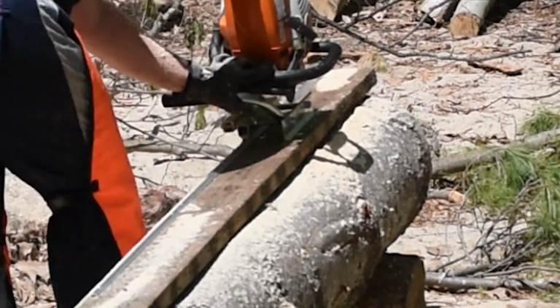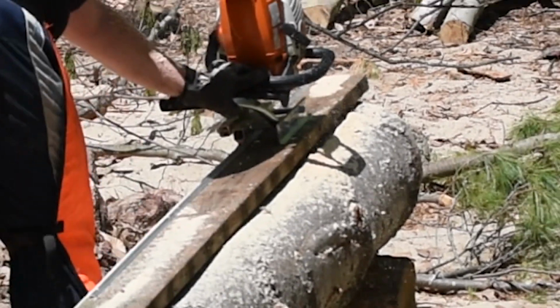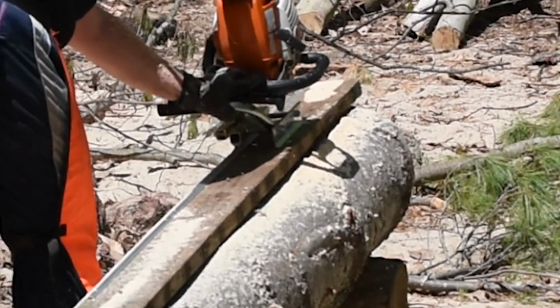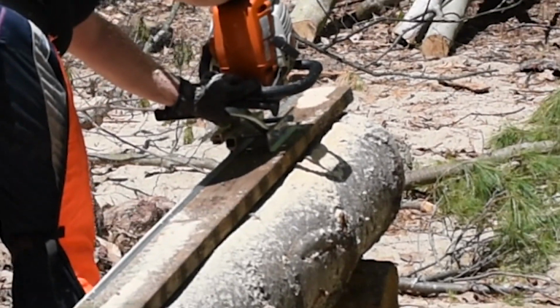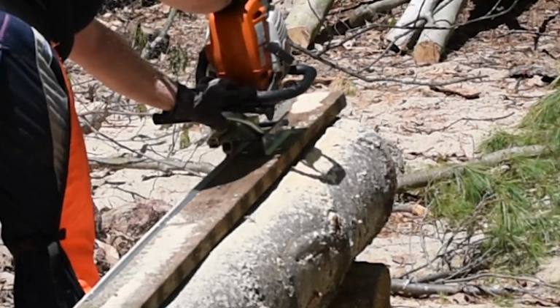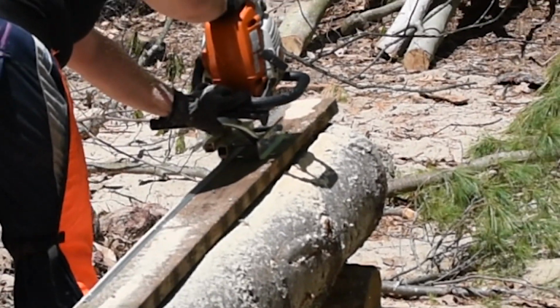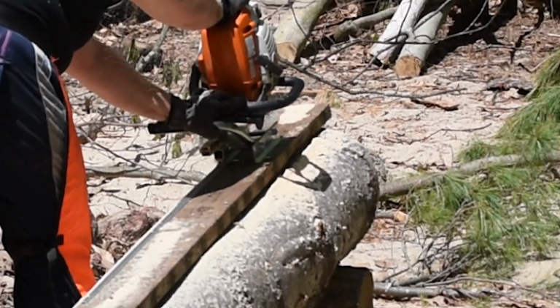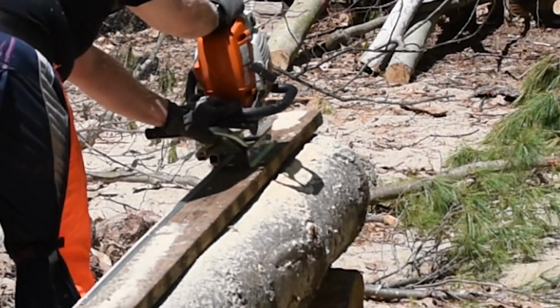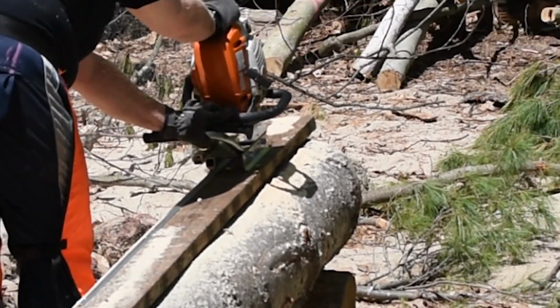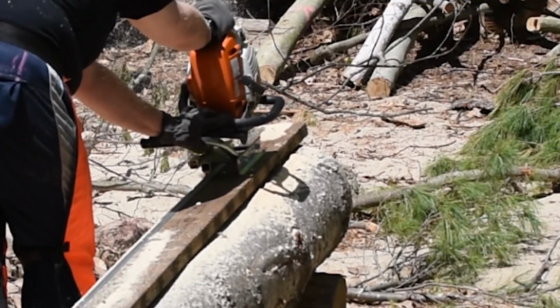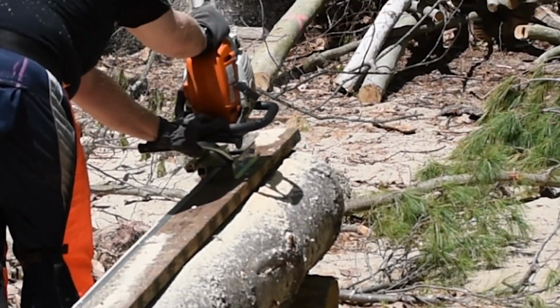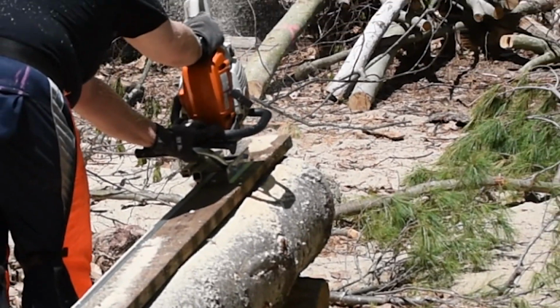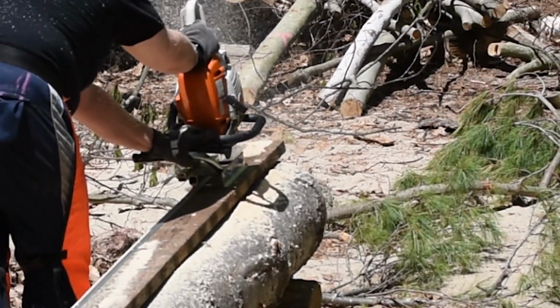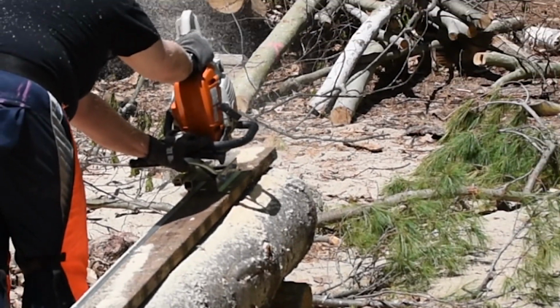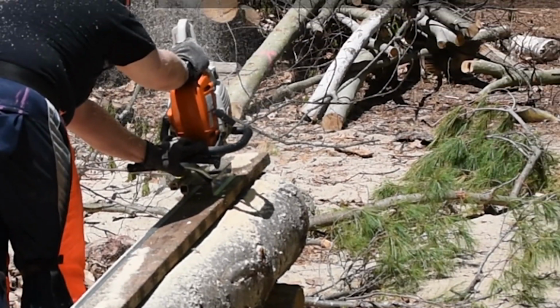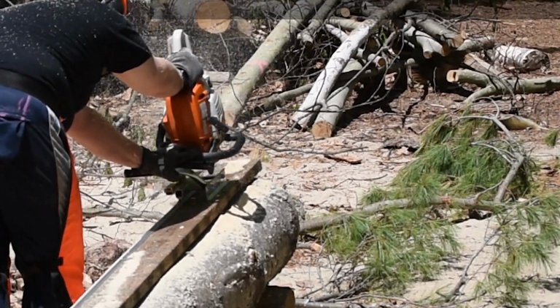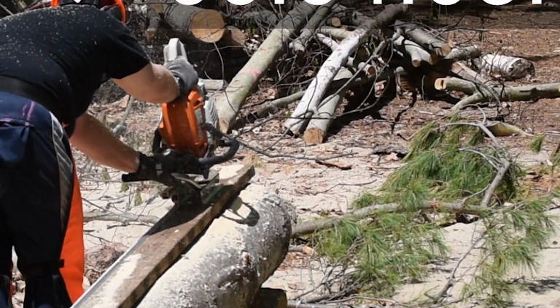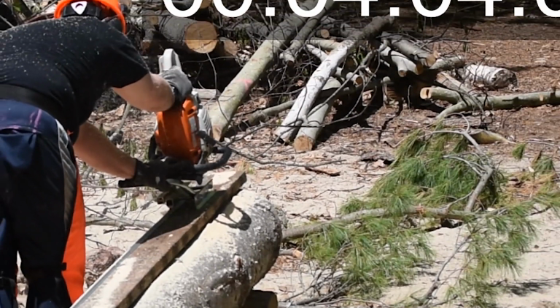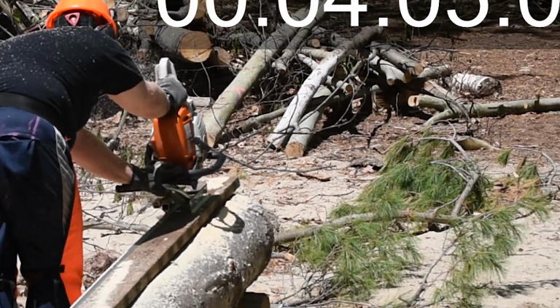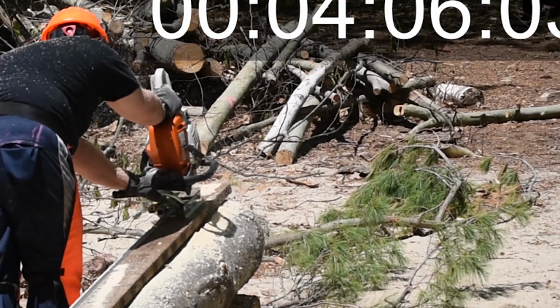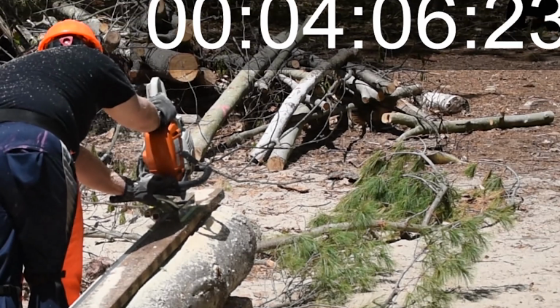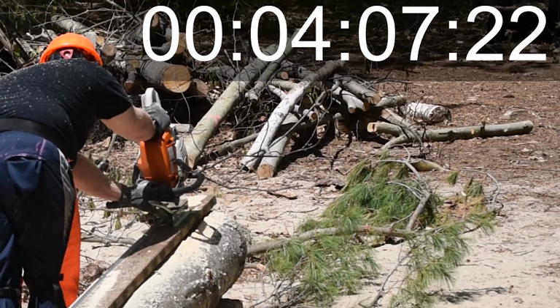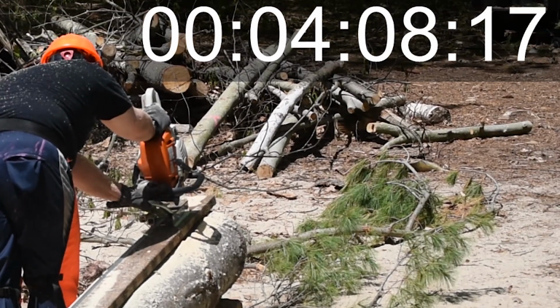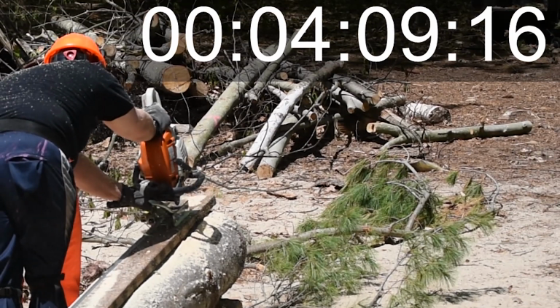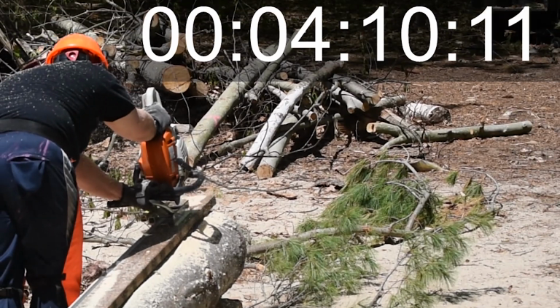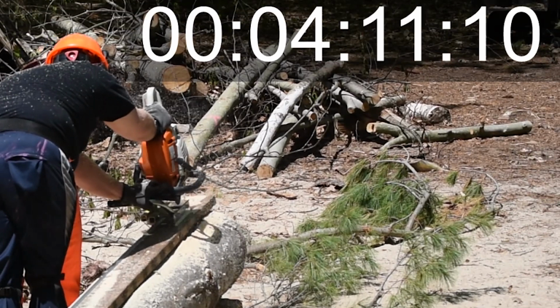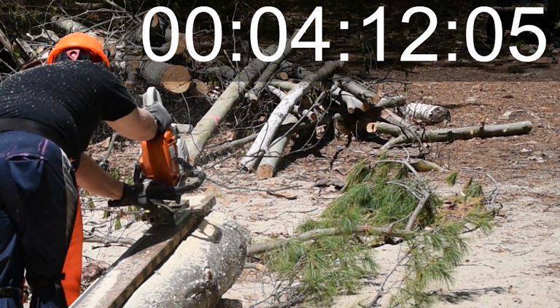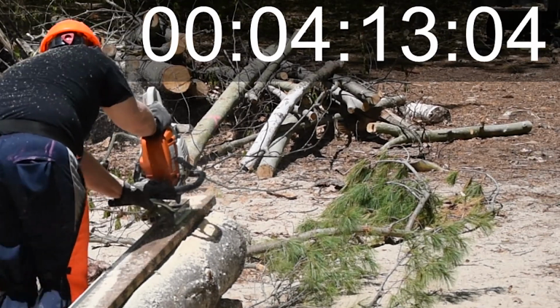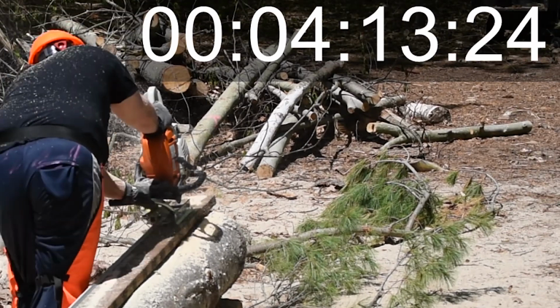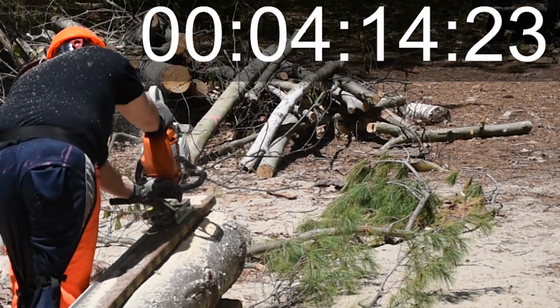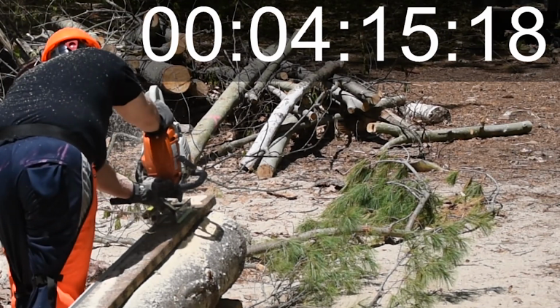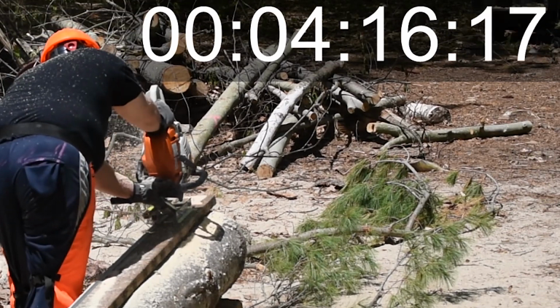Here I put up a timer so you can see how long this cut takes, because I do have it sped up so you don't have to watch me cut through this log for five minutes.